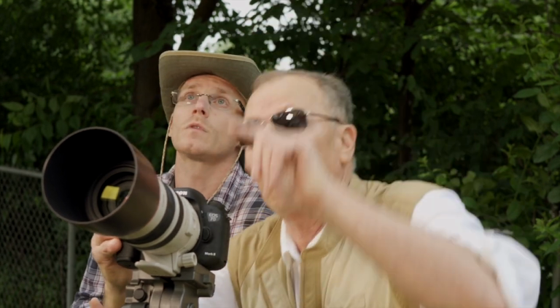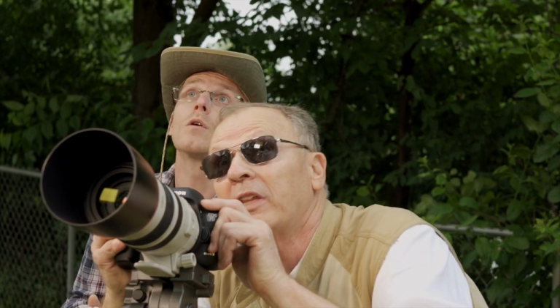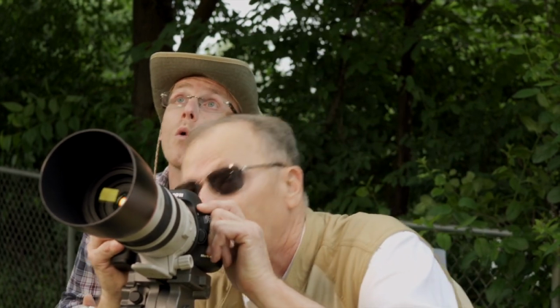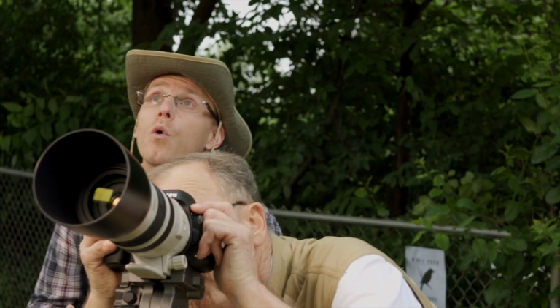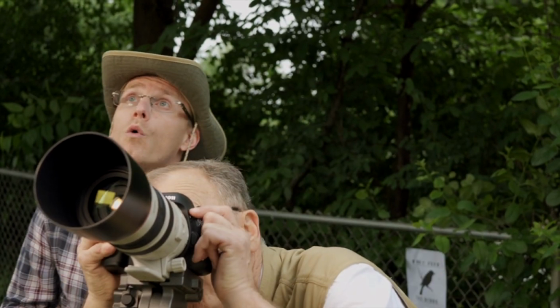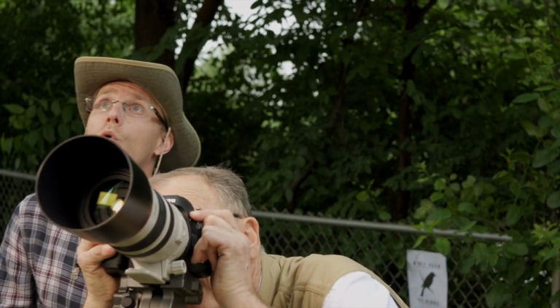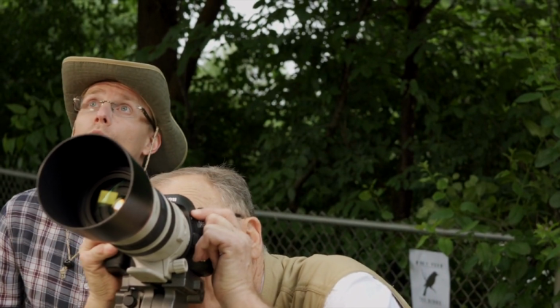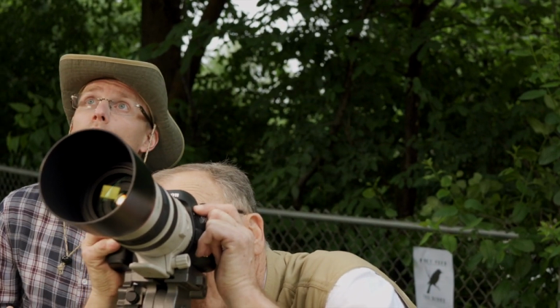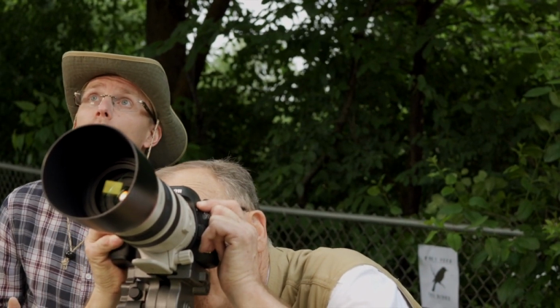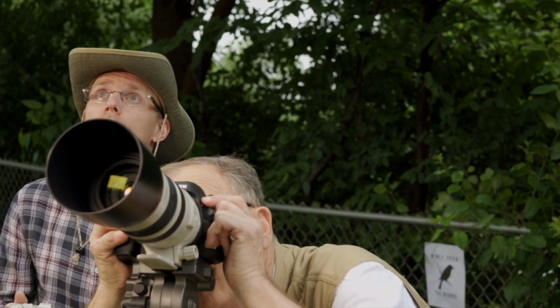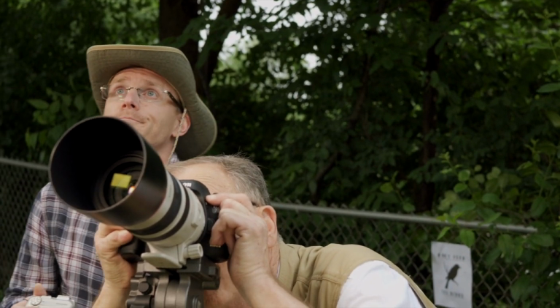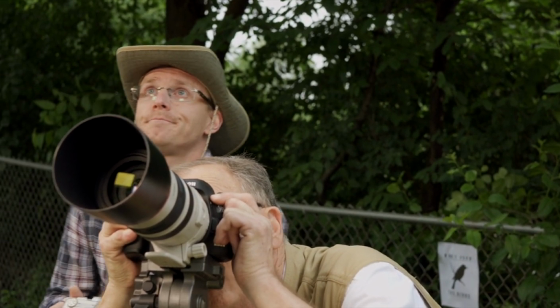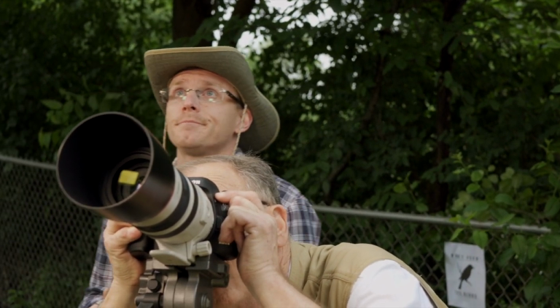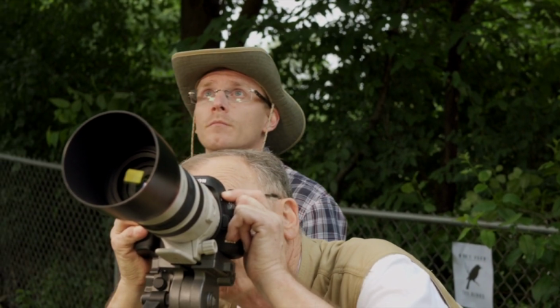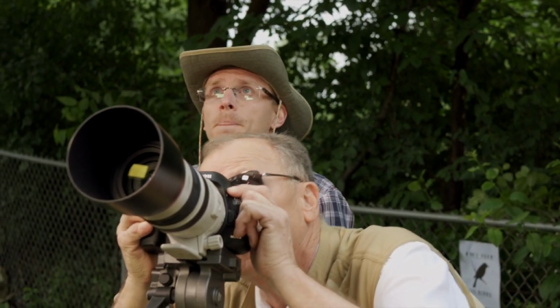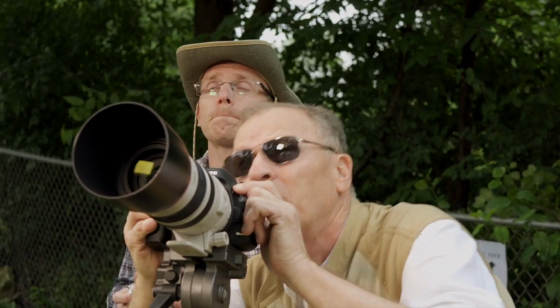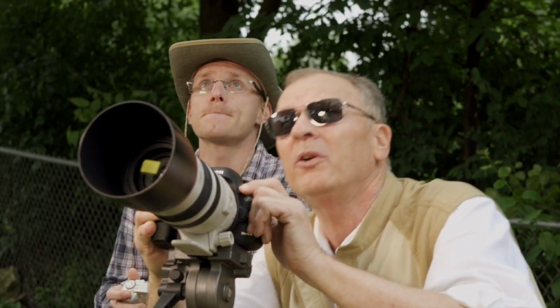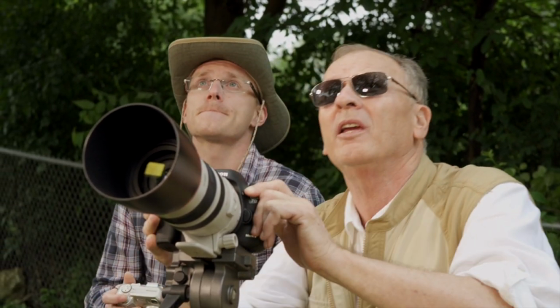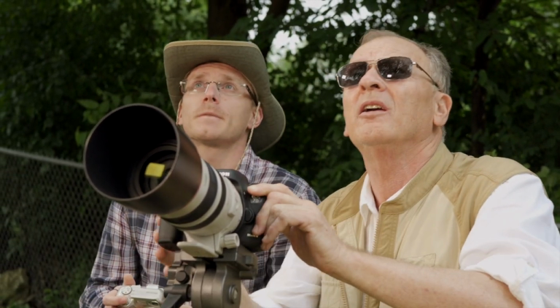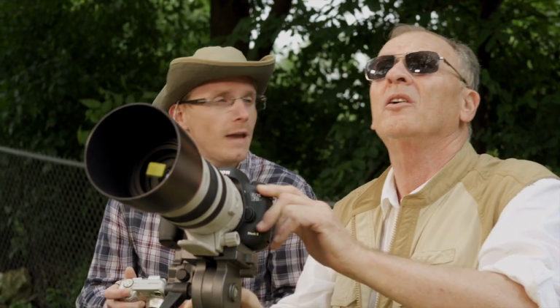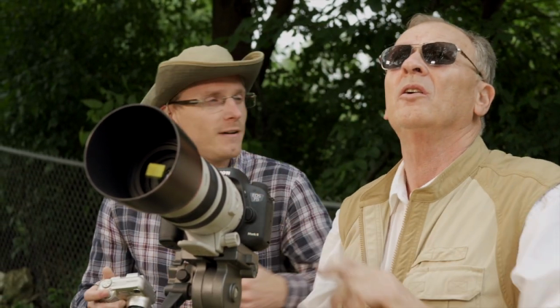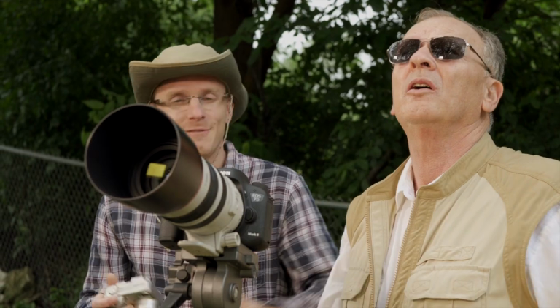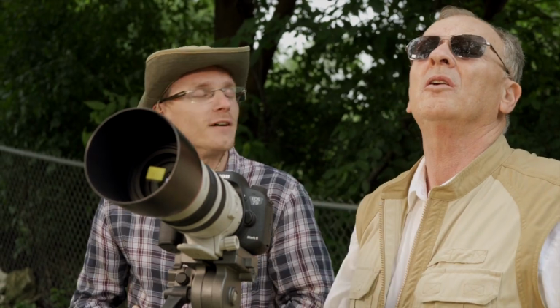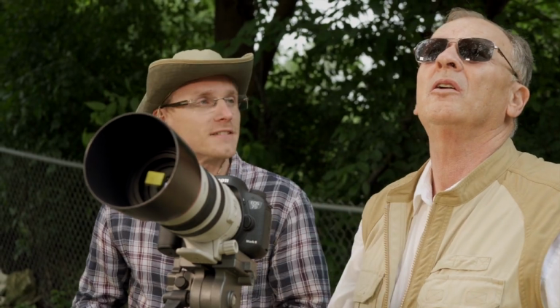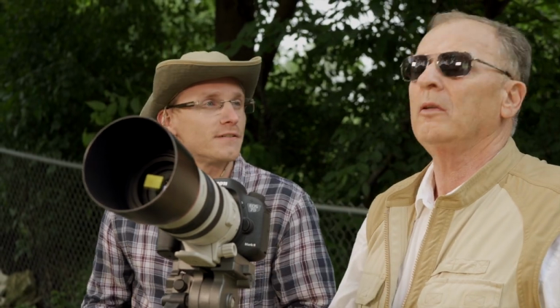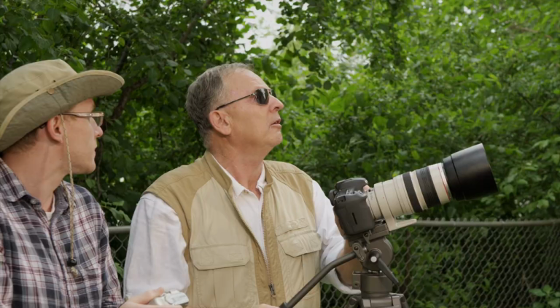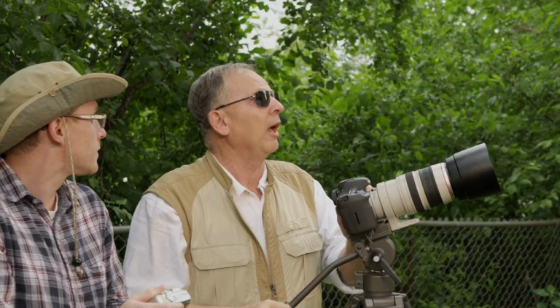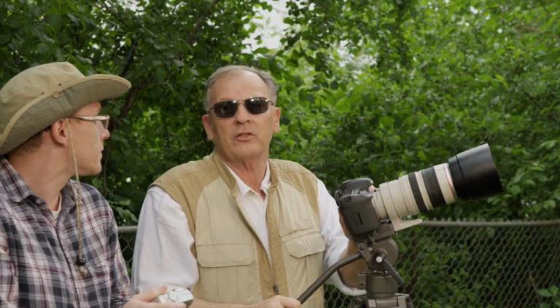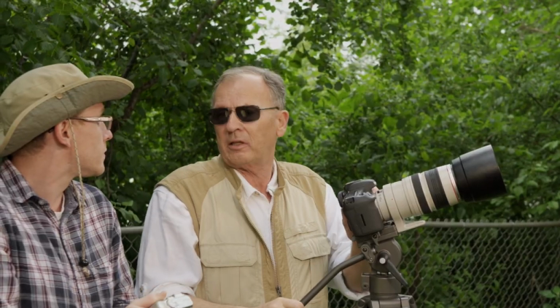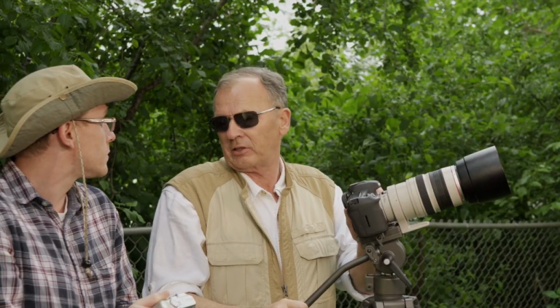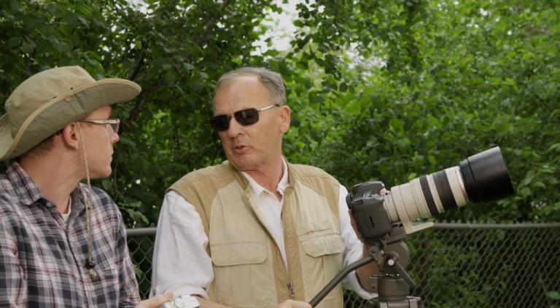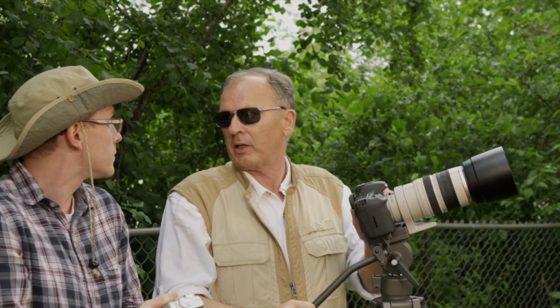Wow, look at that one. What a beauty. How do you know all this stuff? I learned this at Arts Cameras Plus.